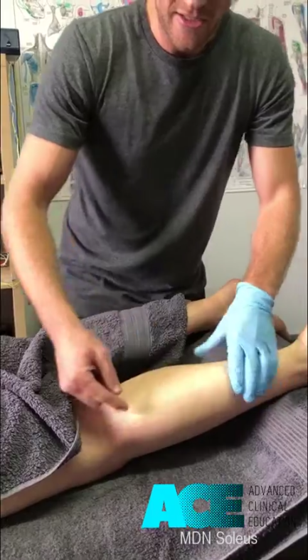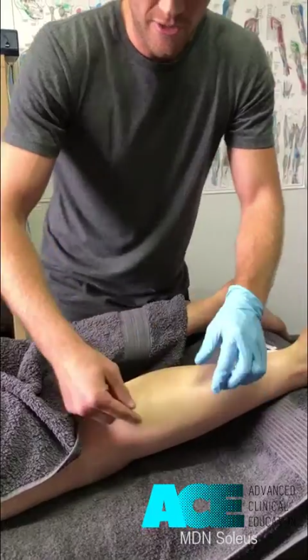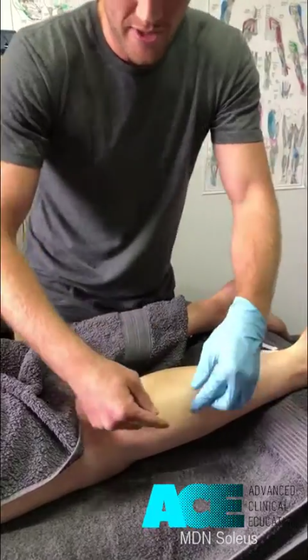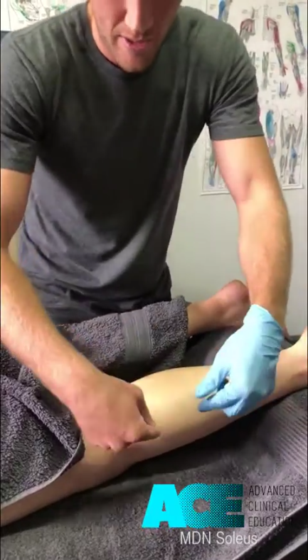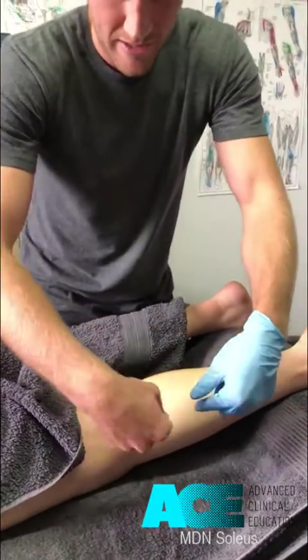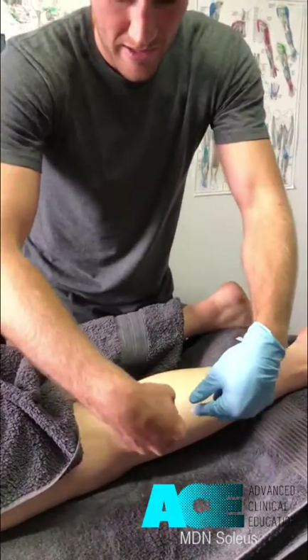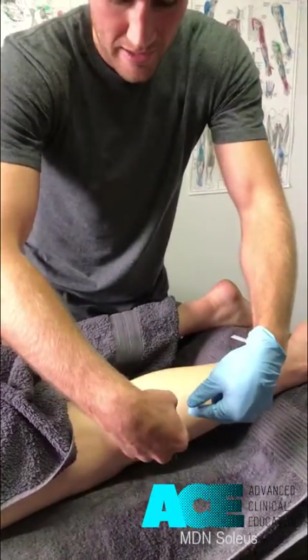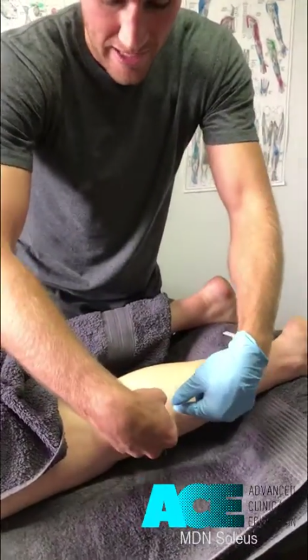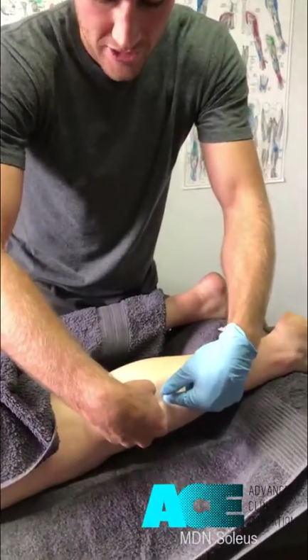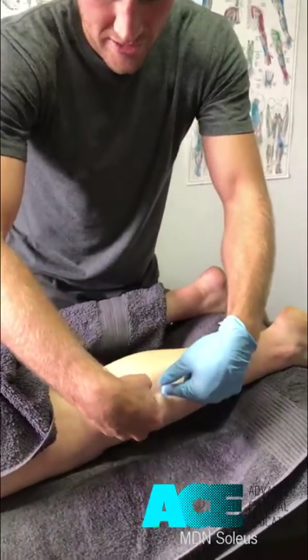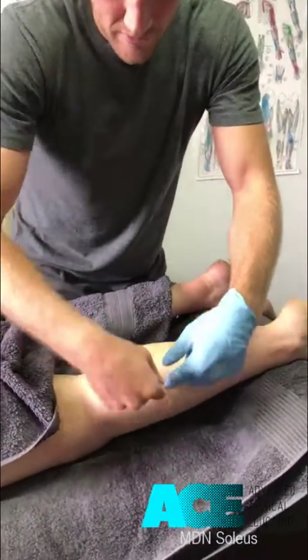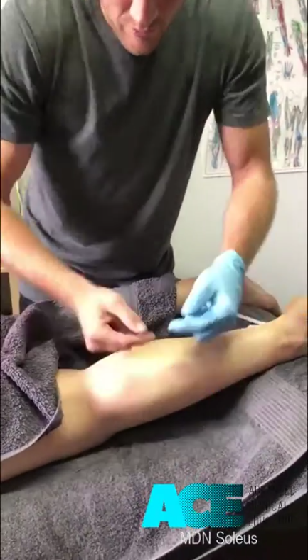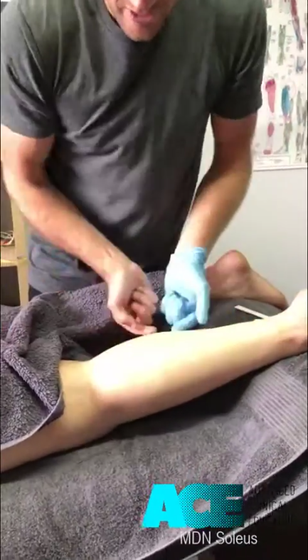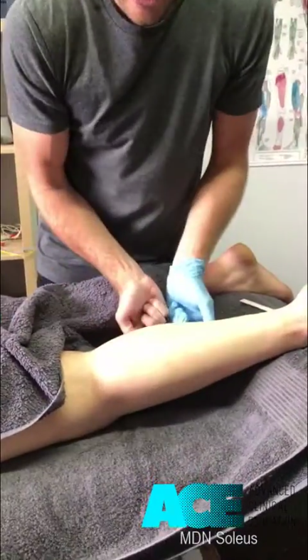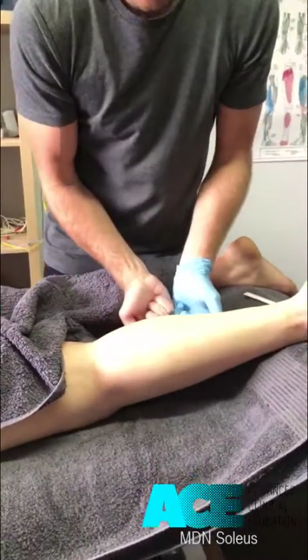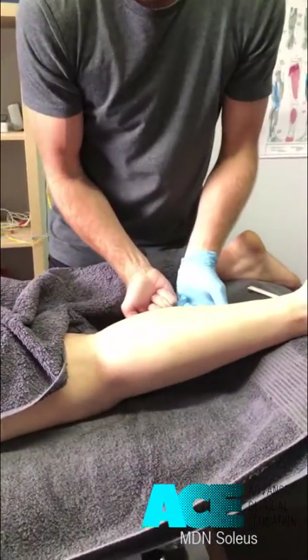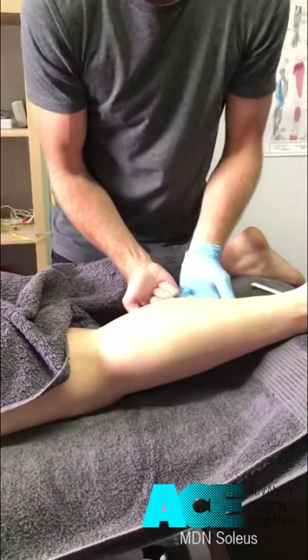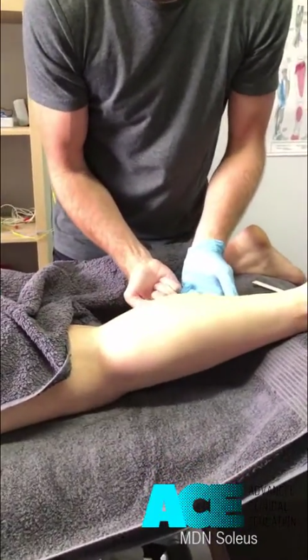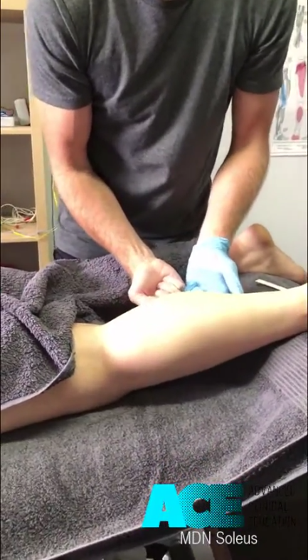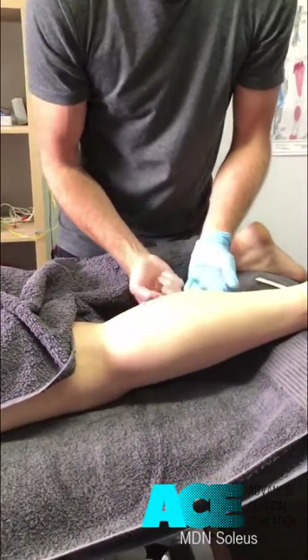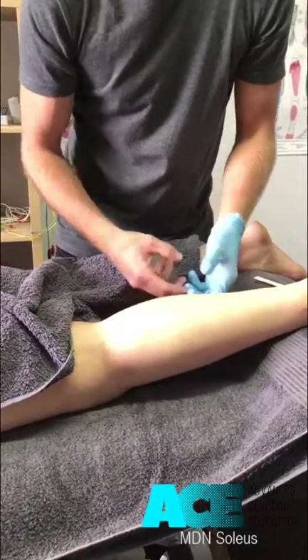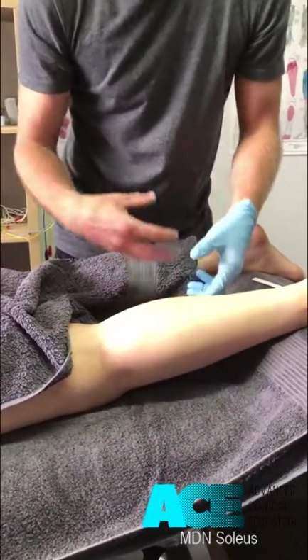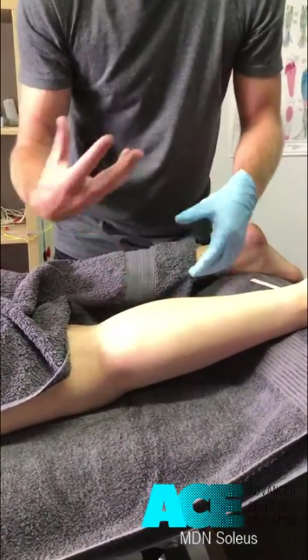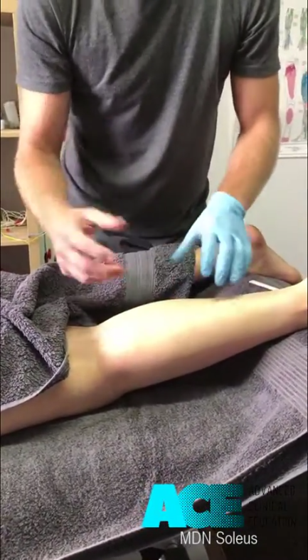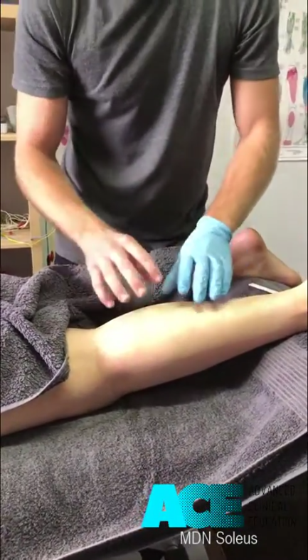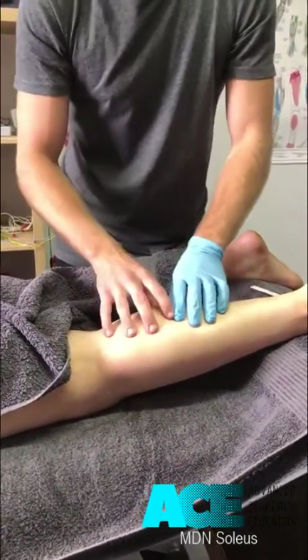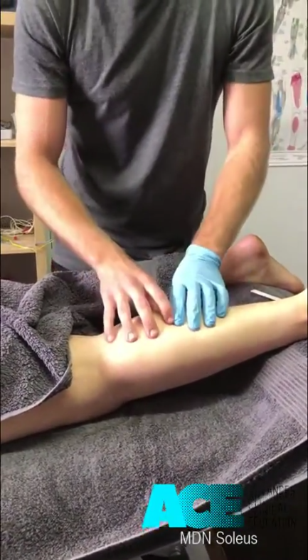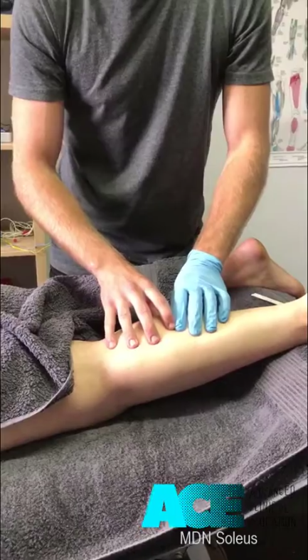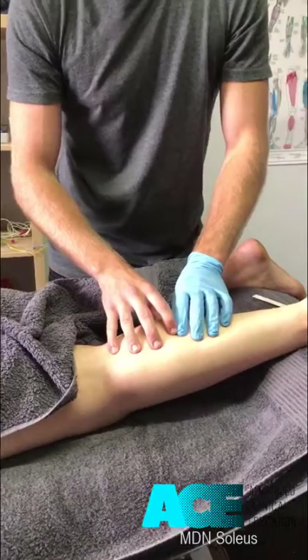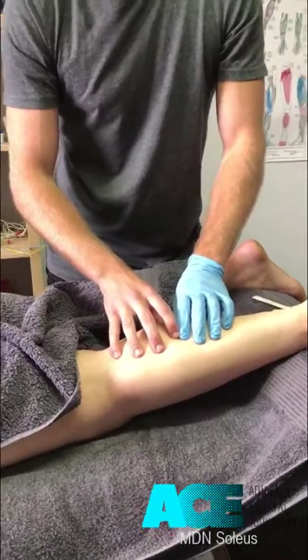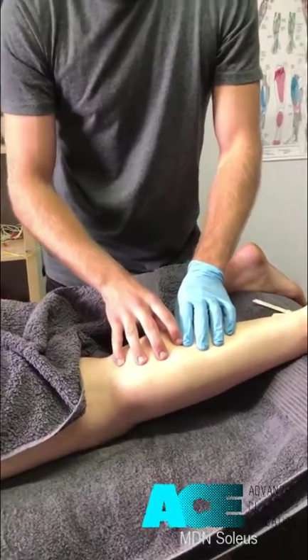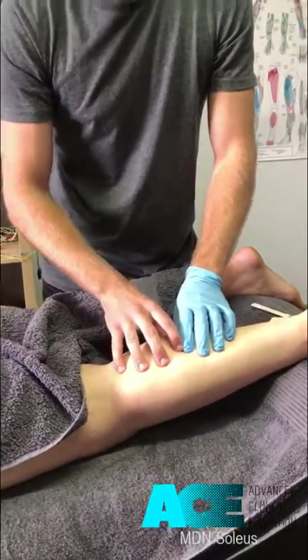If we come in laterally — and we can also come in medially — it keeps us well clear of those structures.